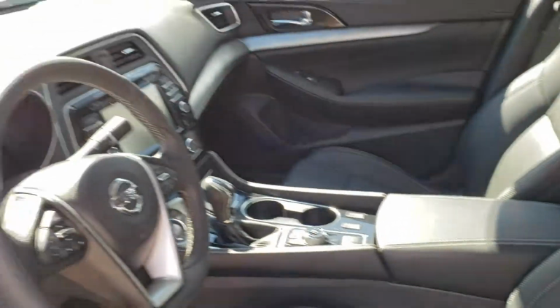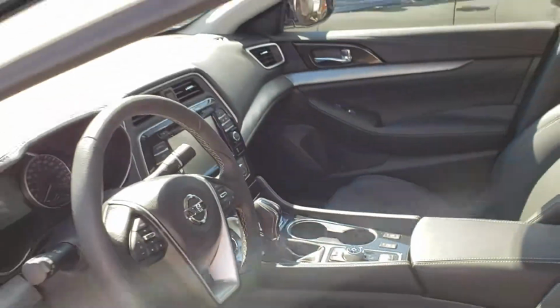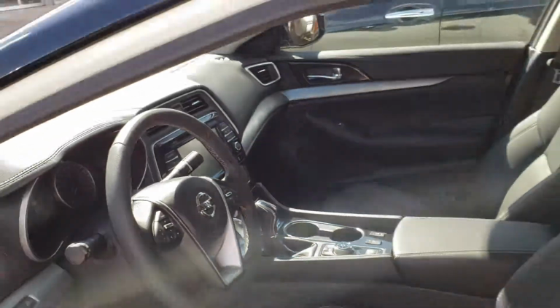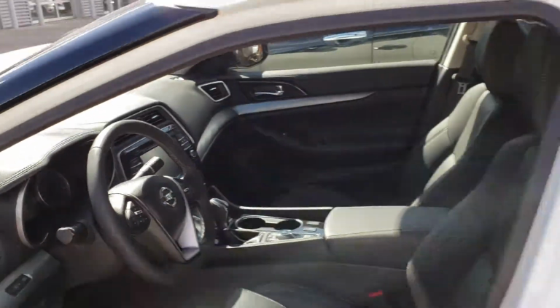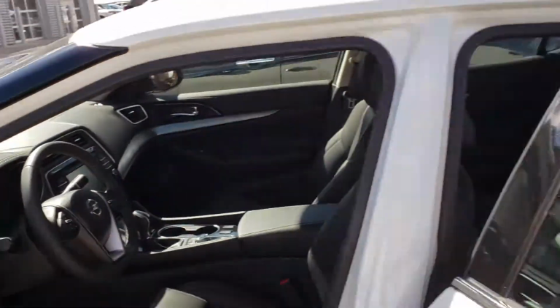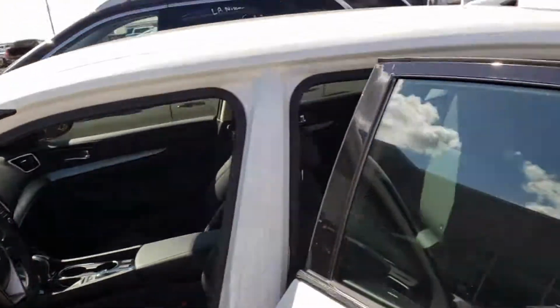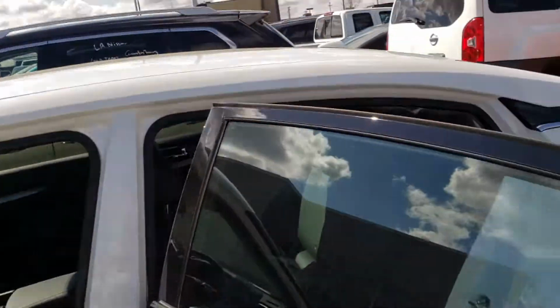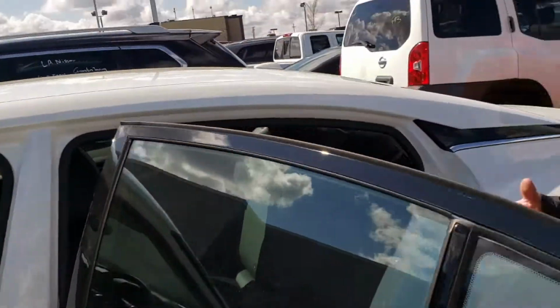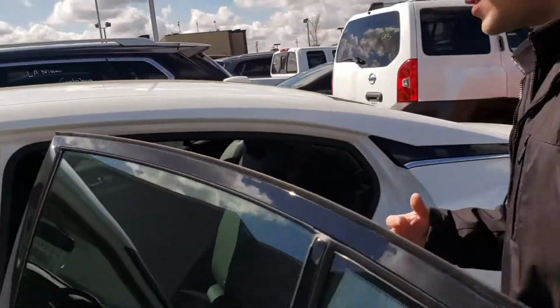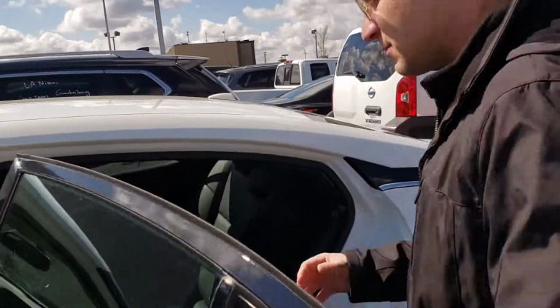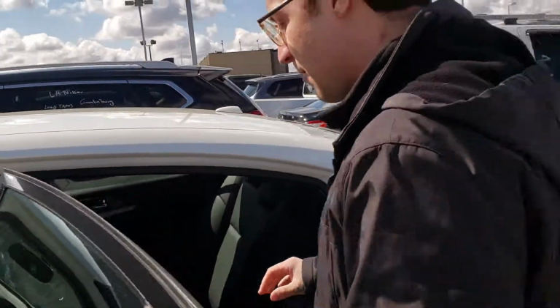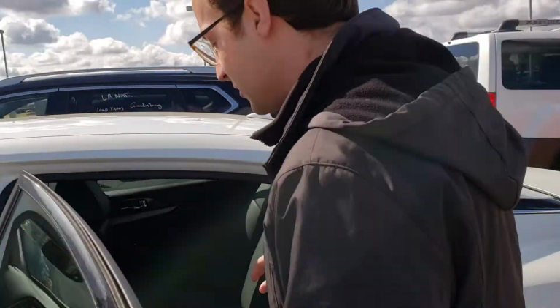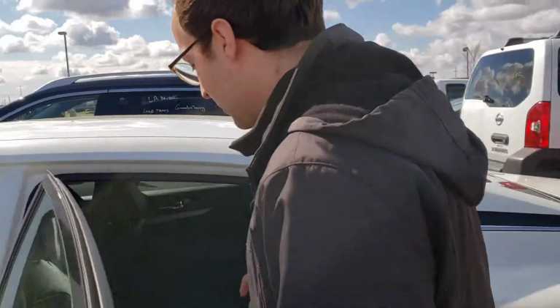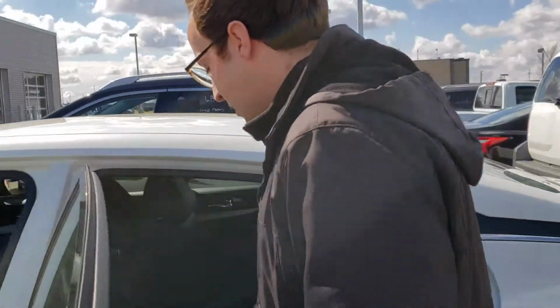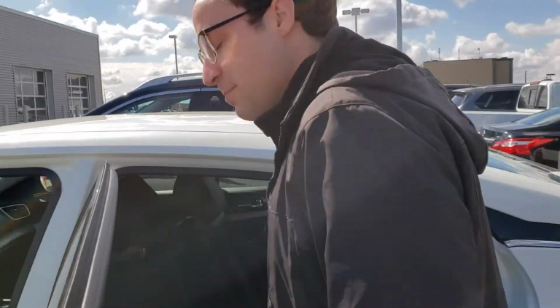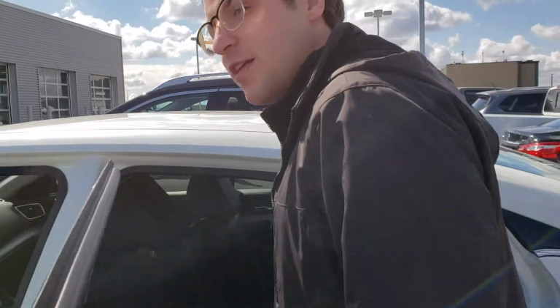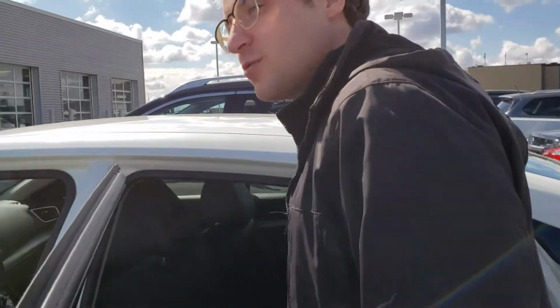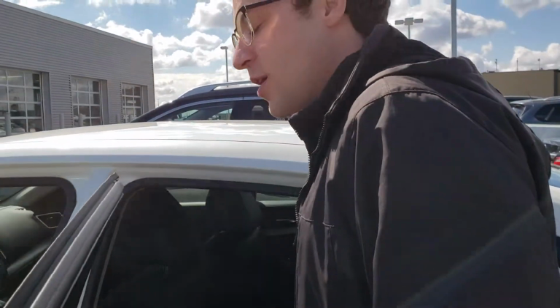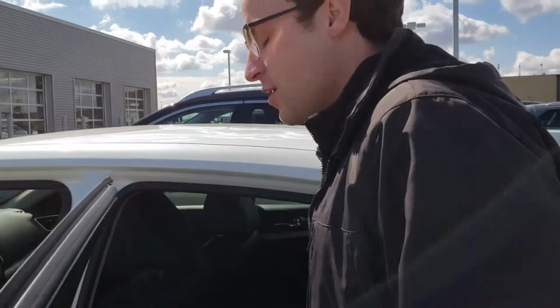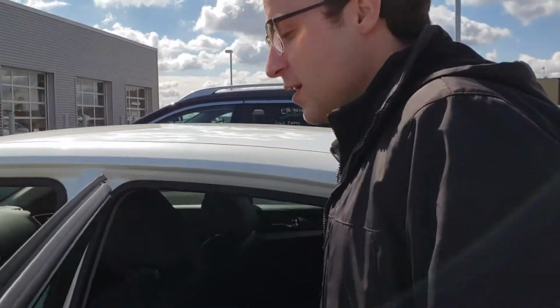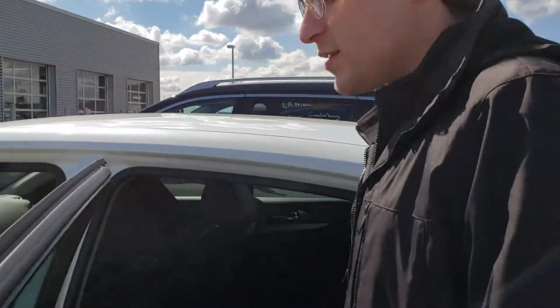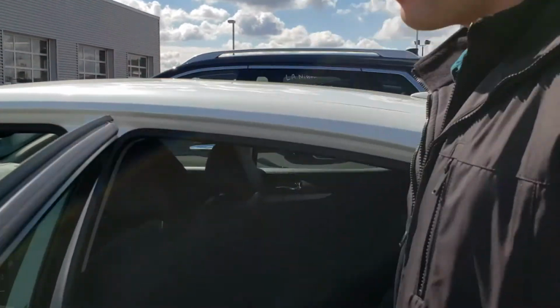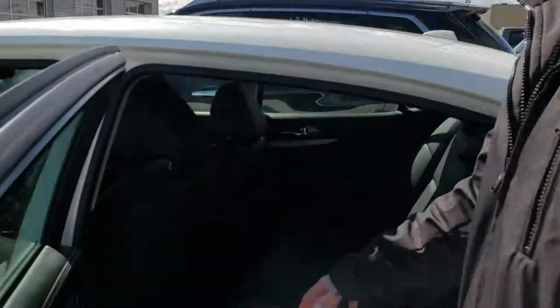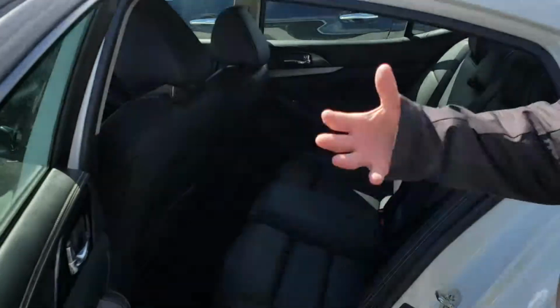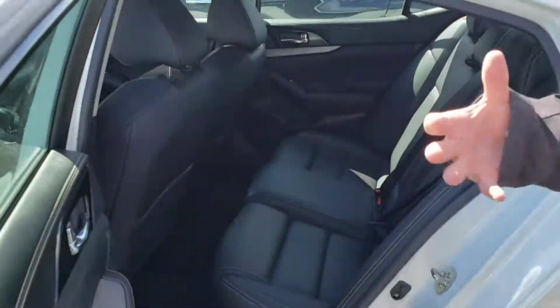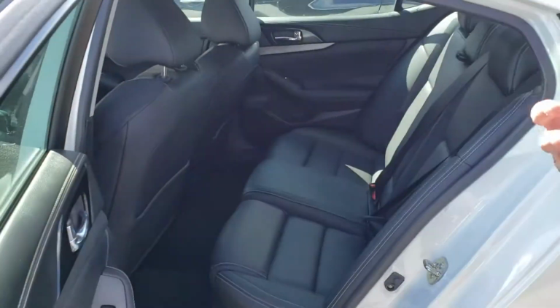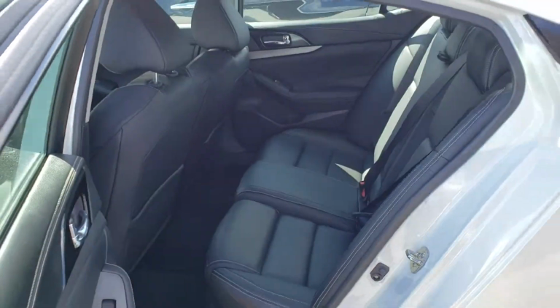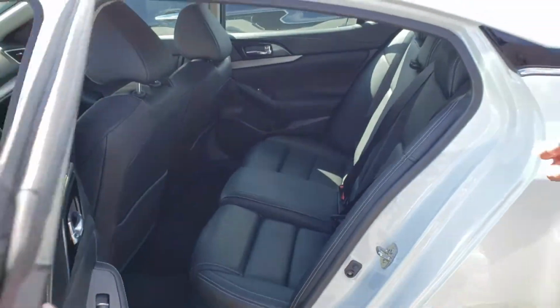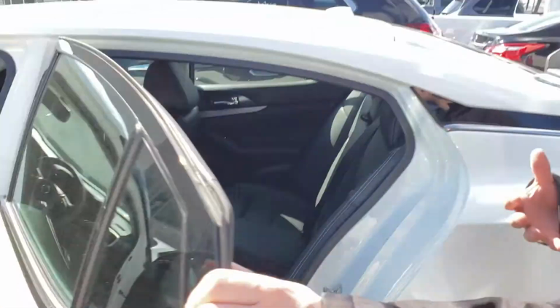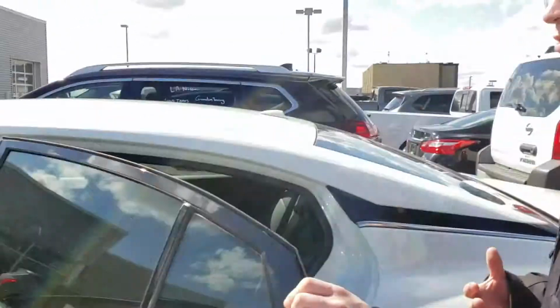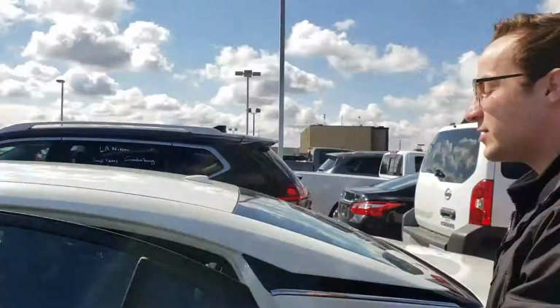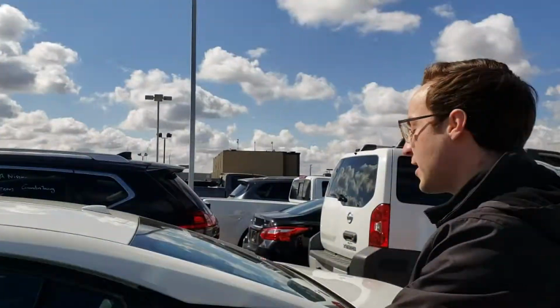The salesman at the other store convinced them to buy this one. It didn't work out, and they ended up getting a Rogue instead.